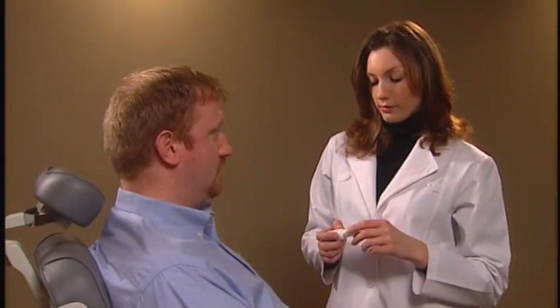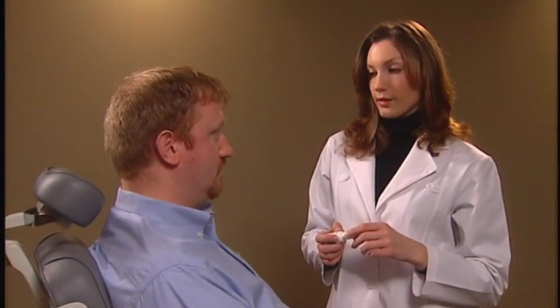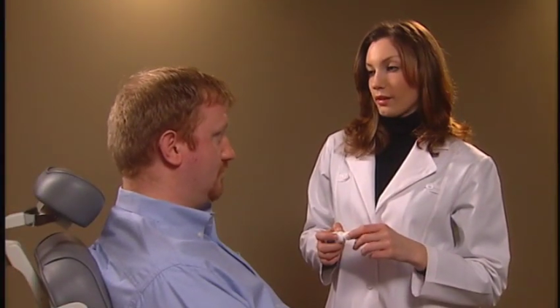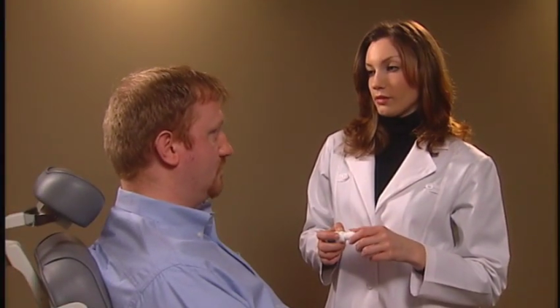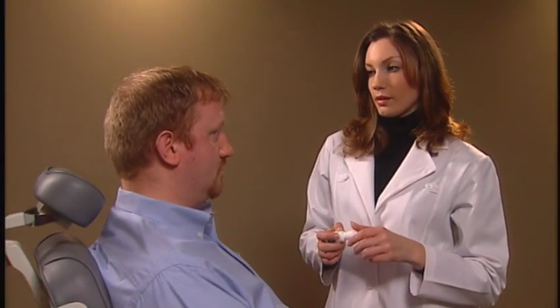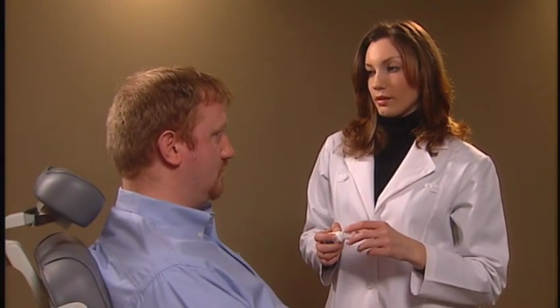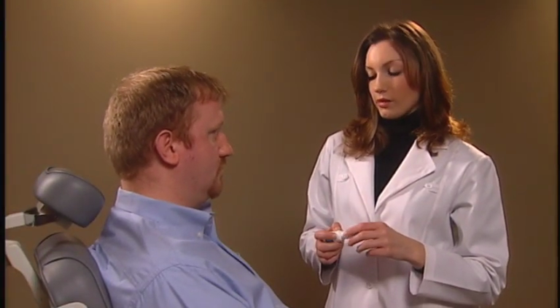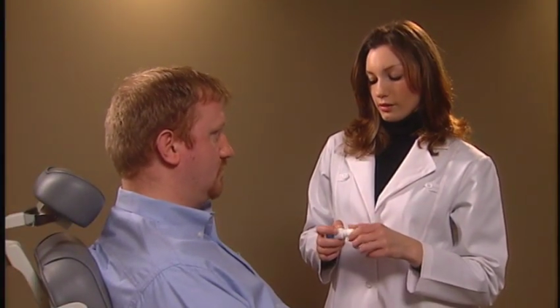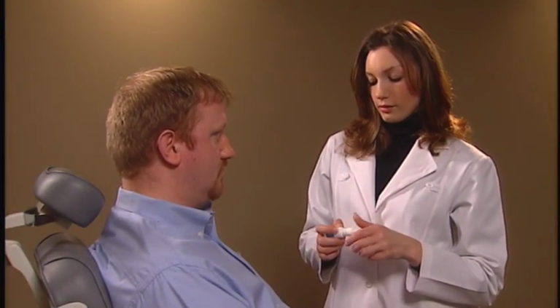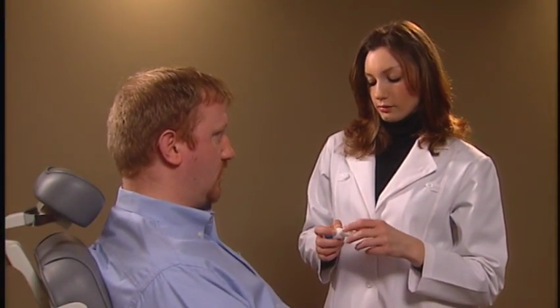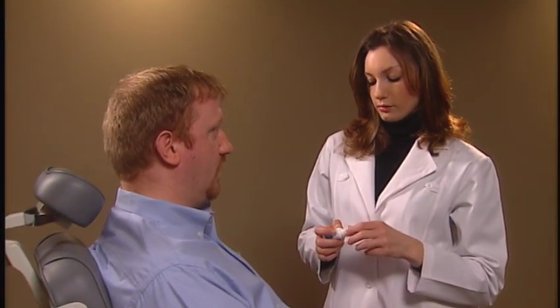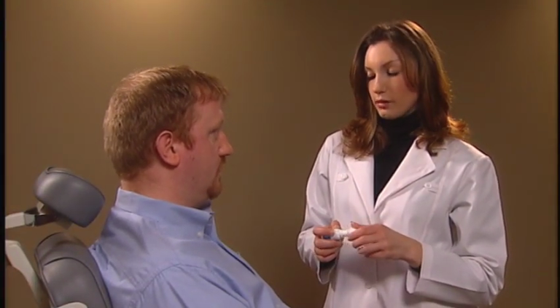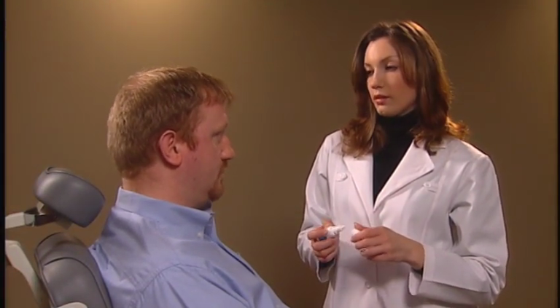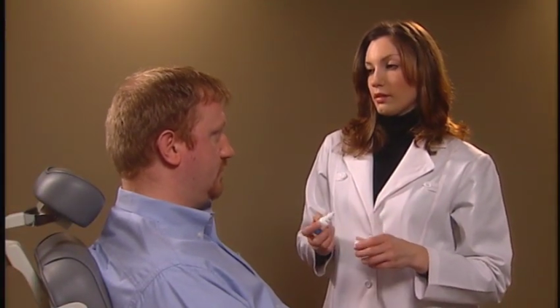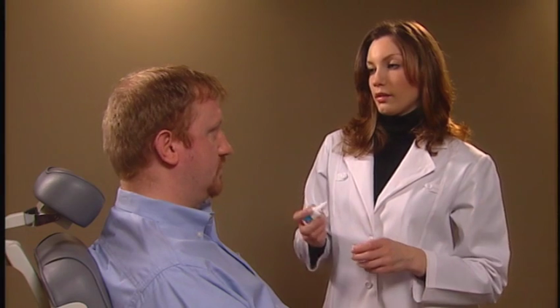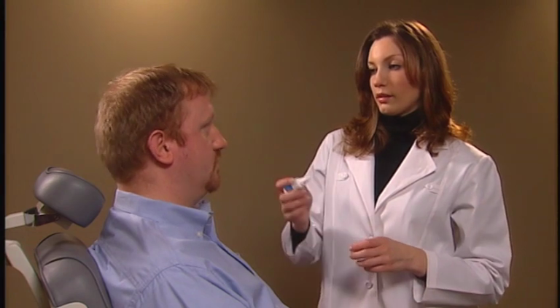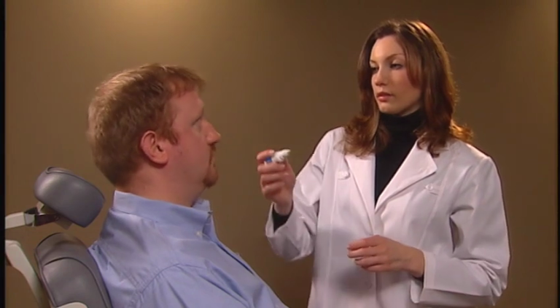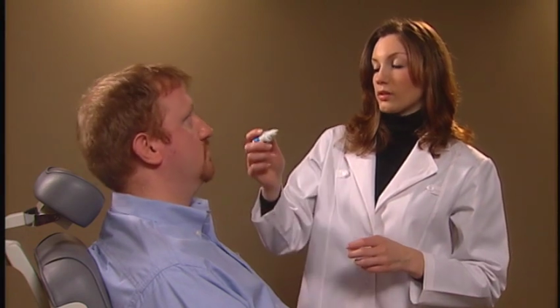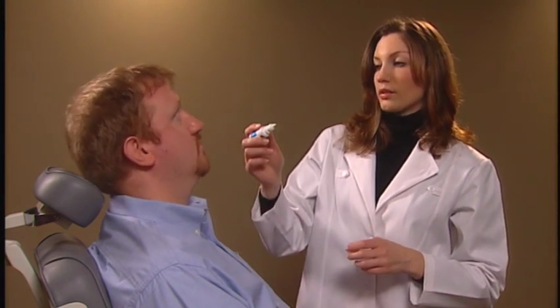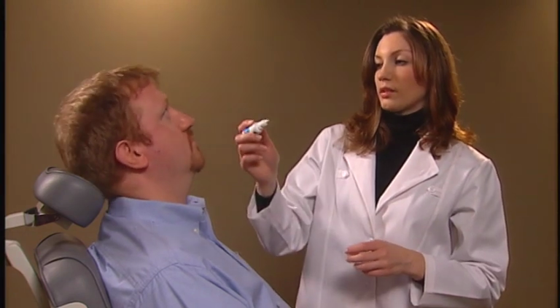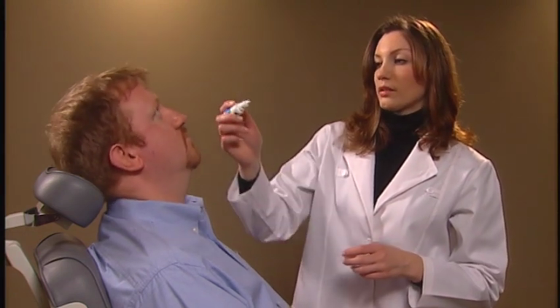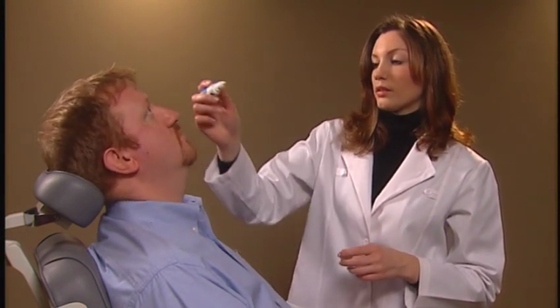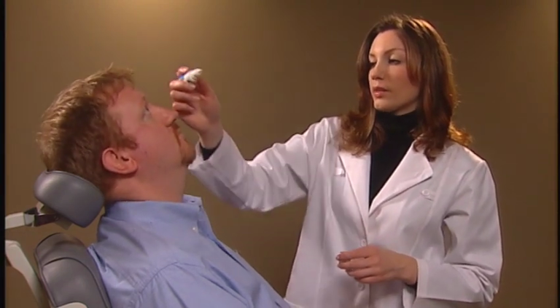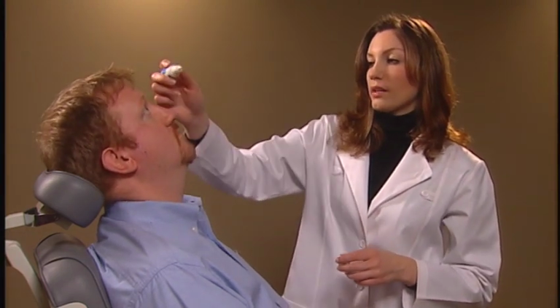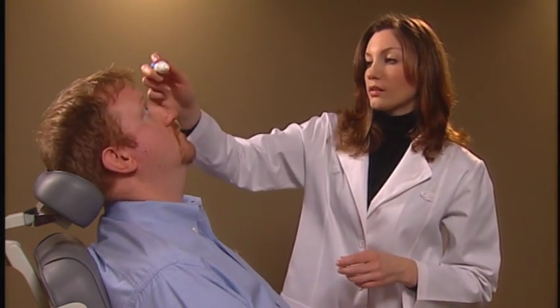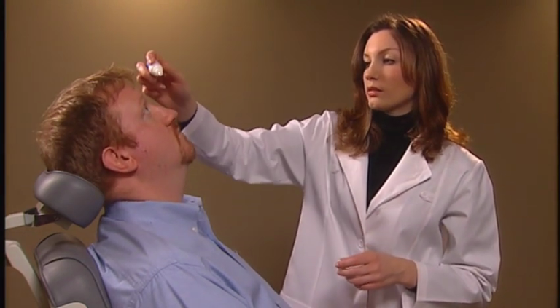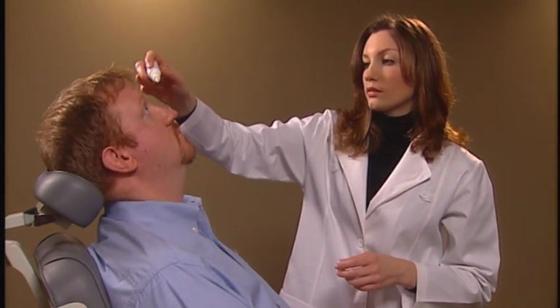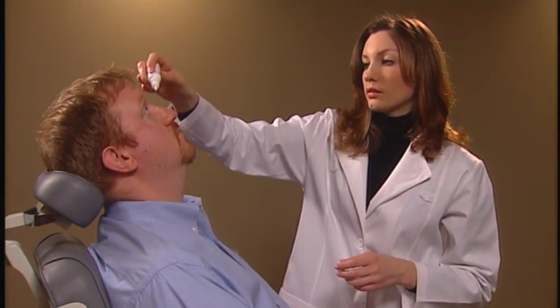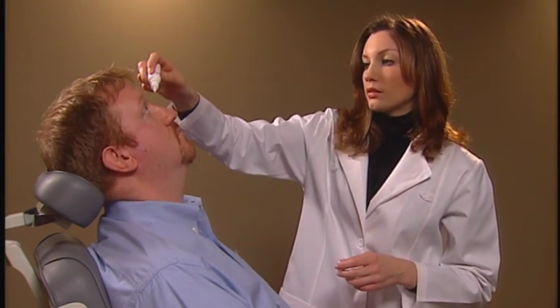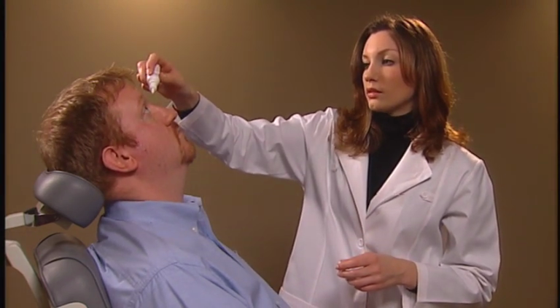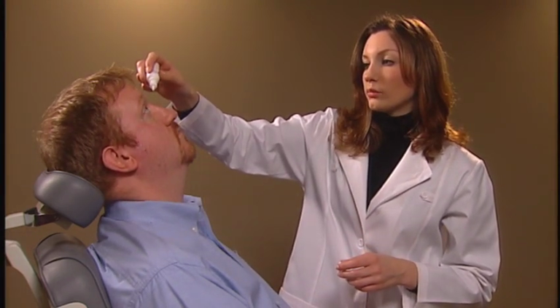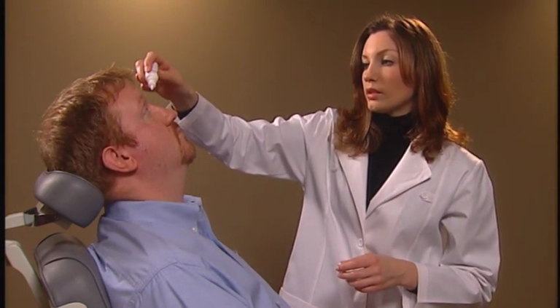The first step is to anesthetize the patient's cornea by the application of a topical anesthetic.